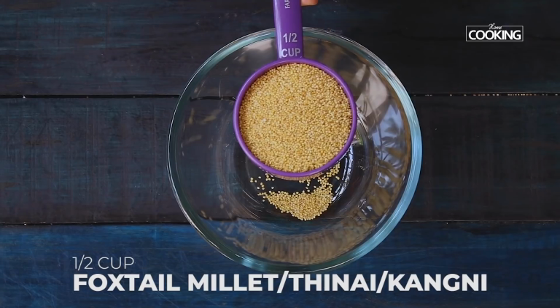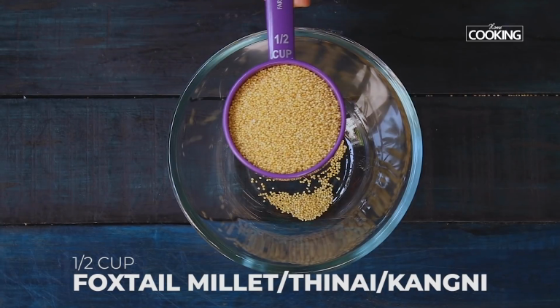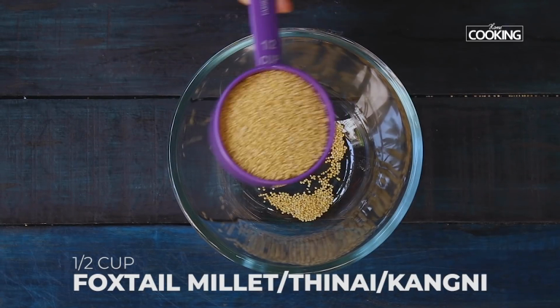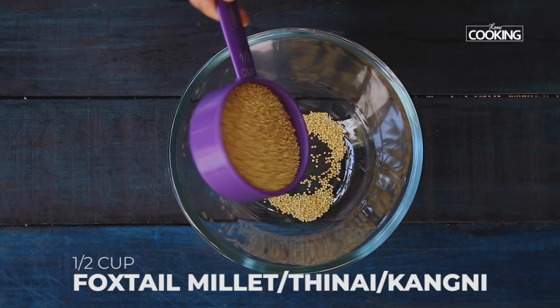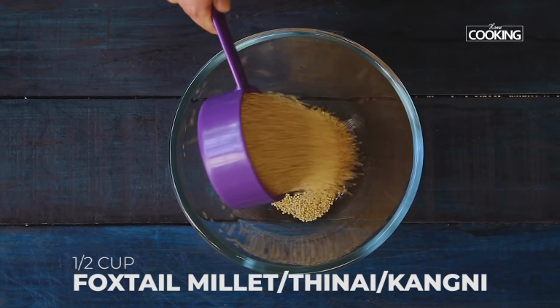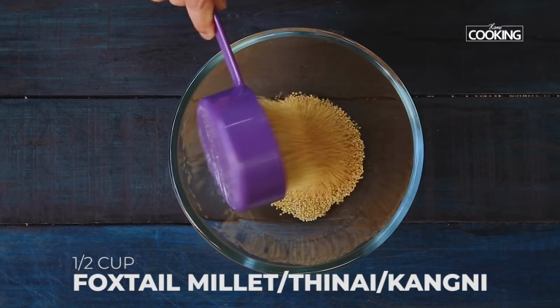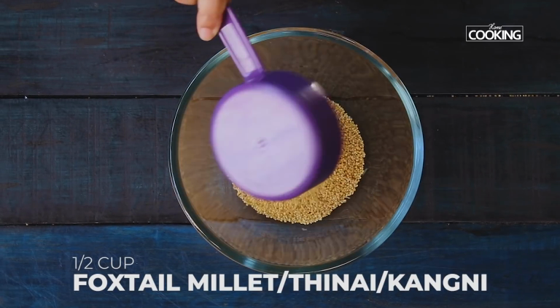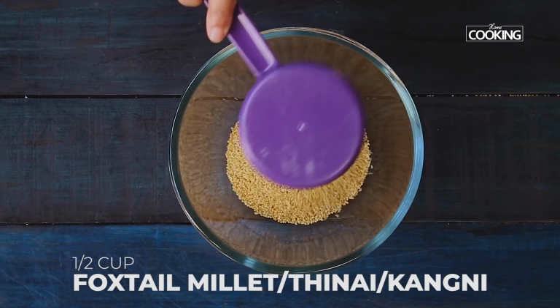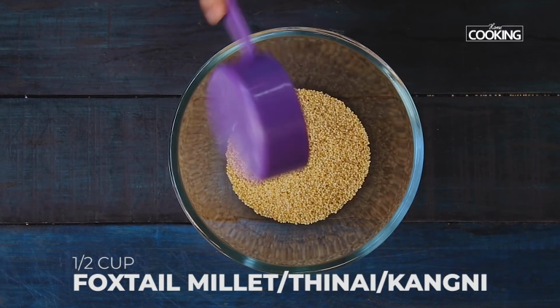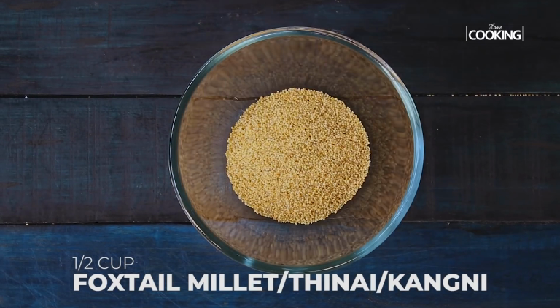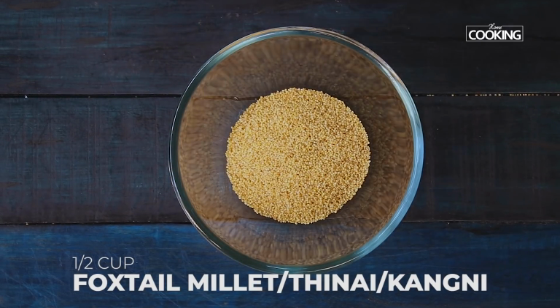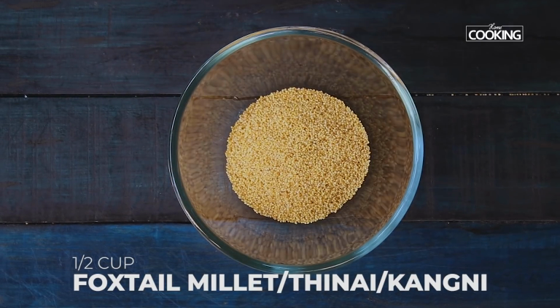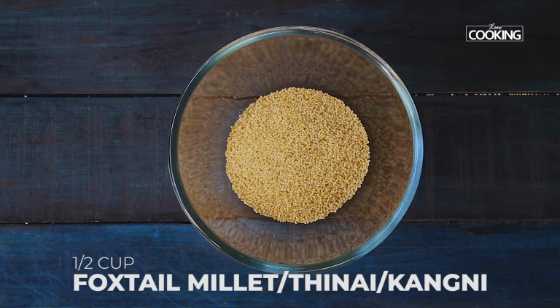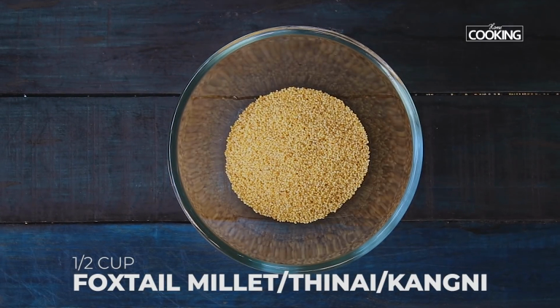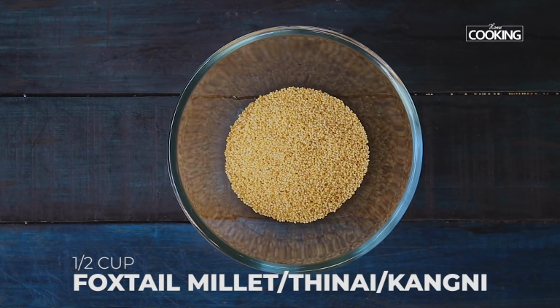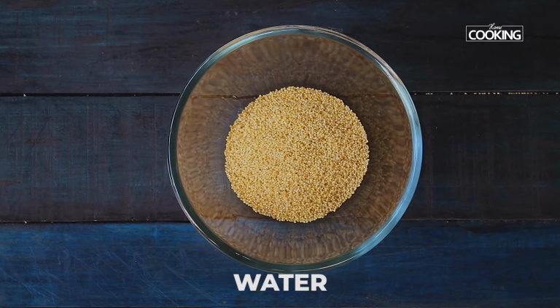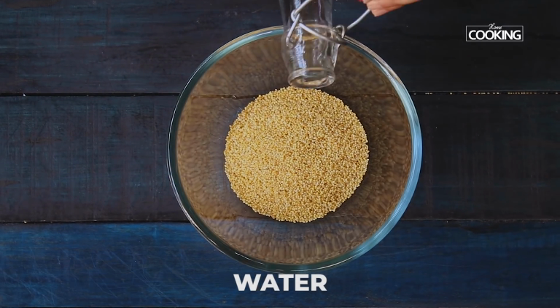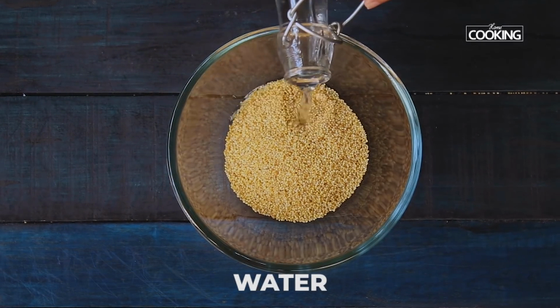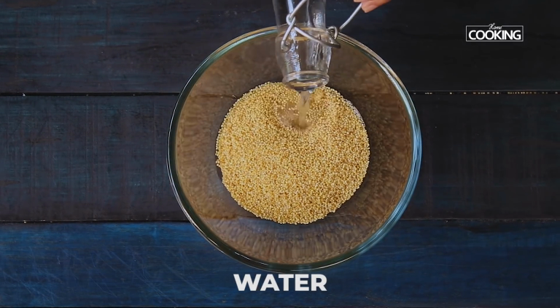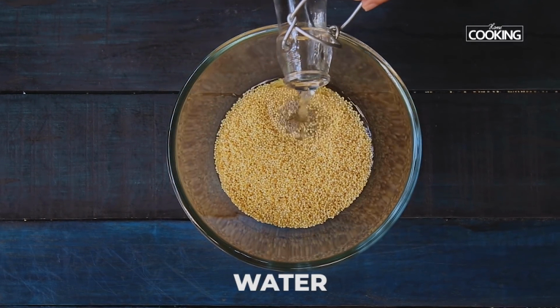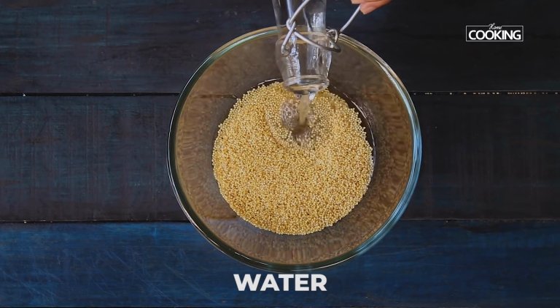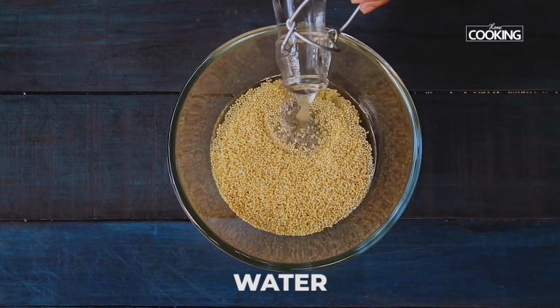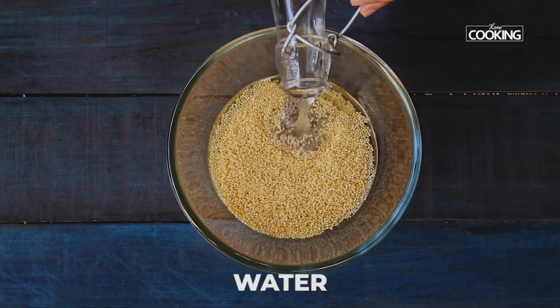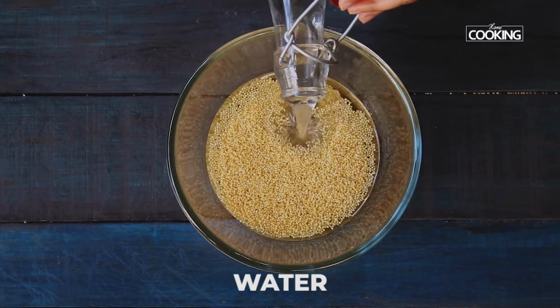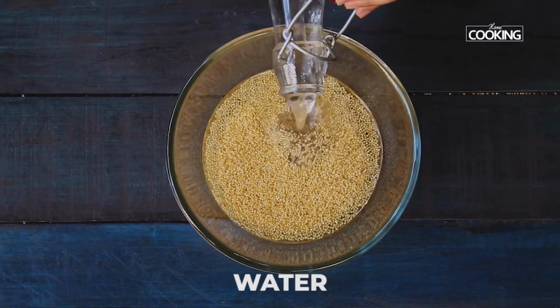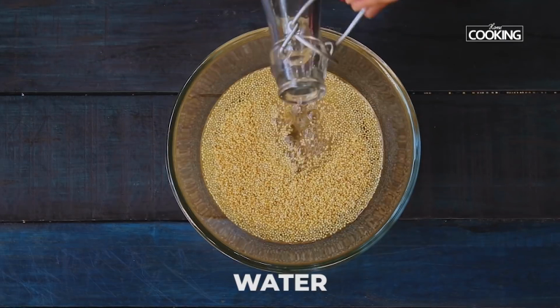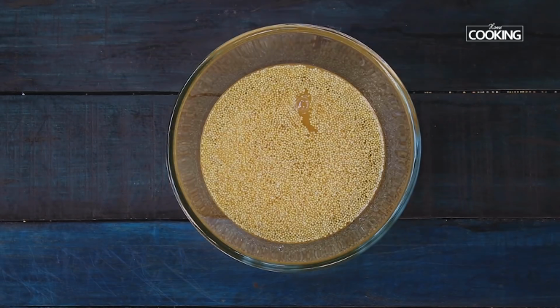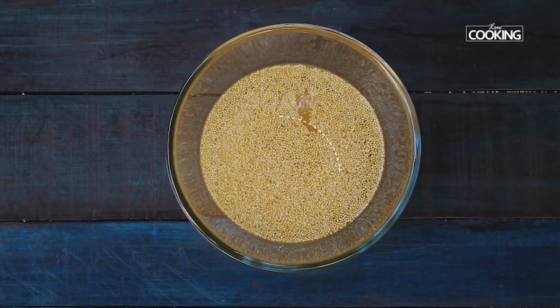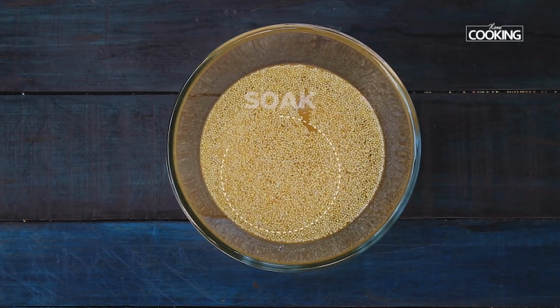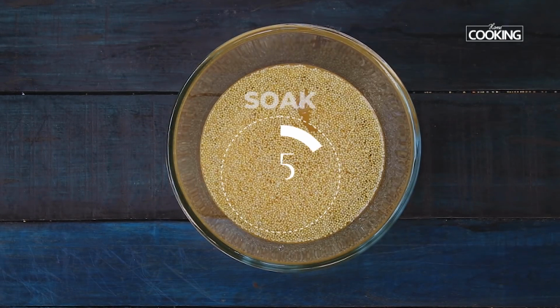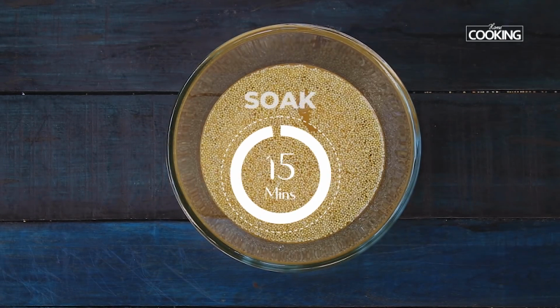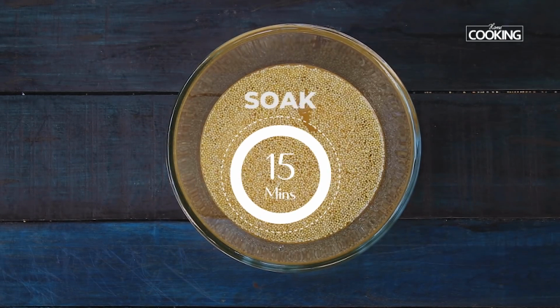Take half cup of foxtail millets, pour enough water and soak it for about 15 minutes.